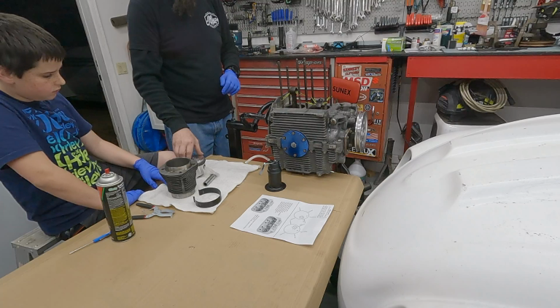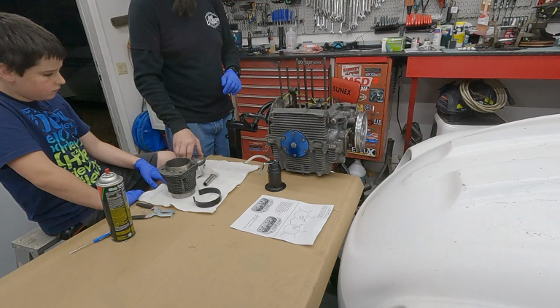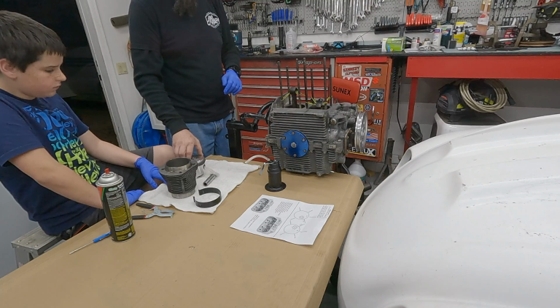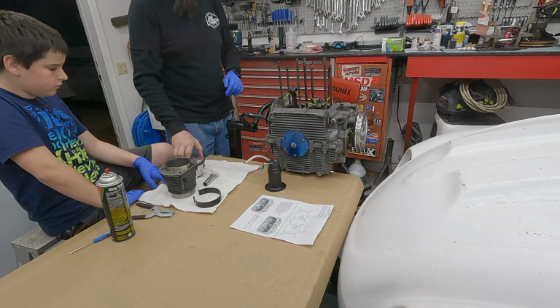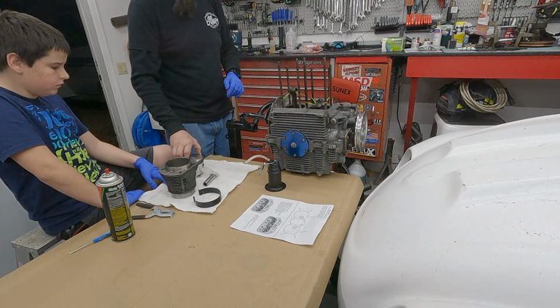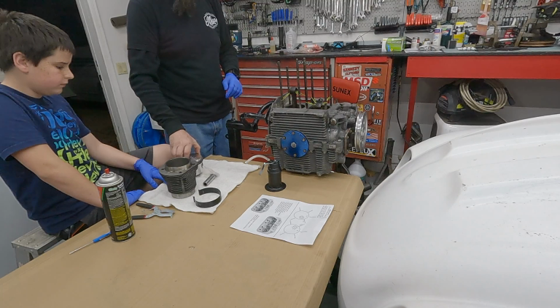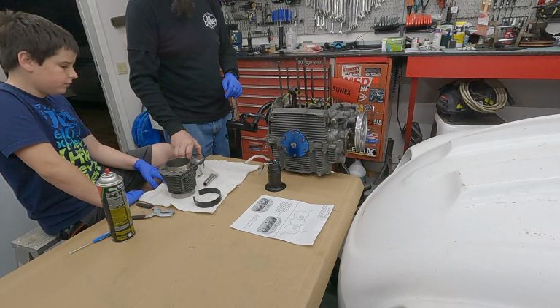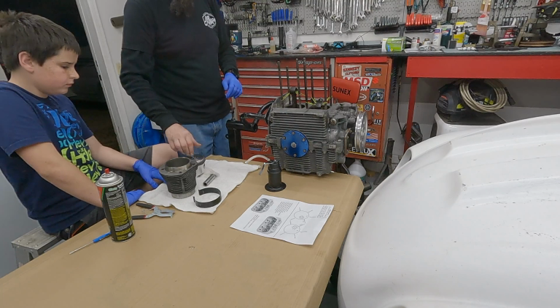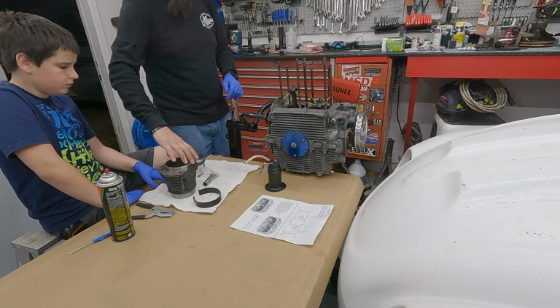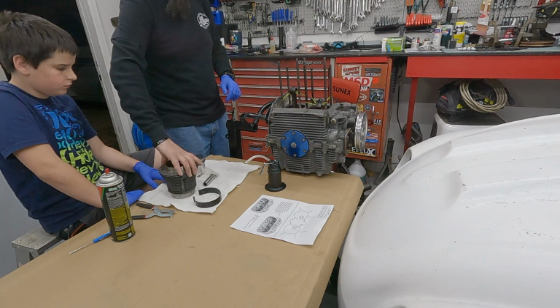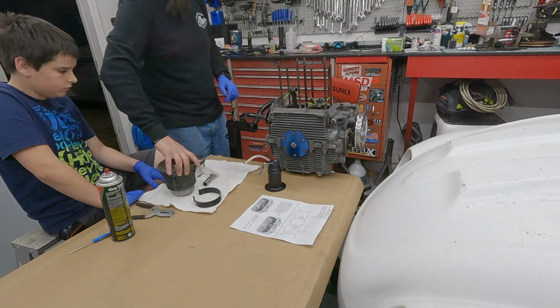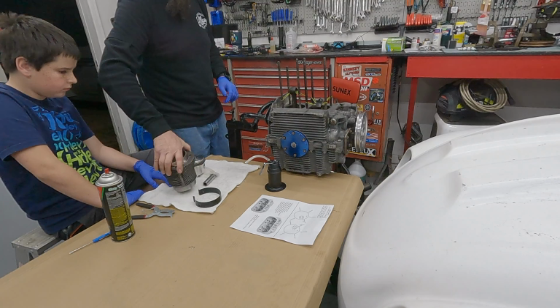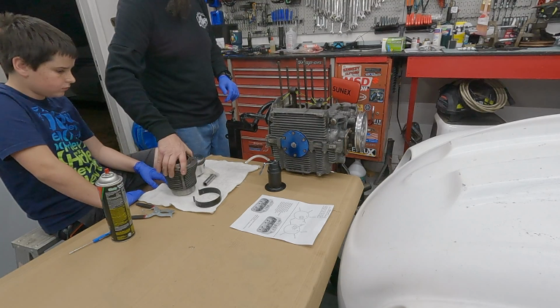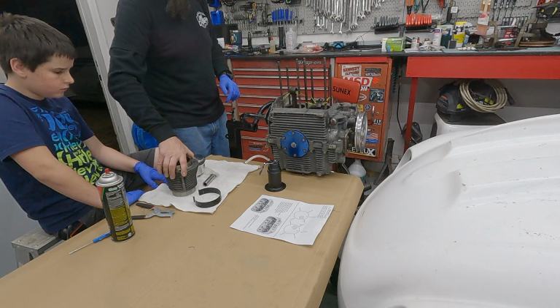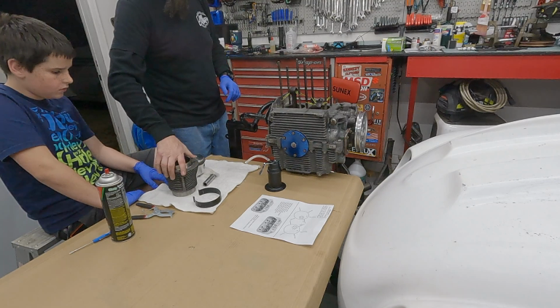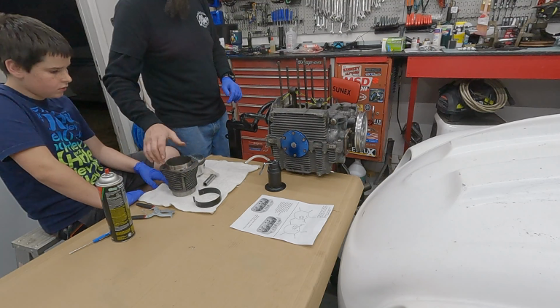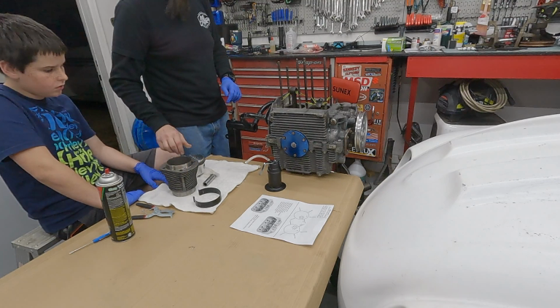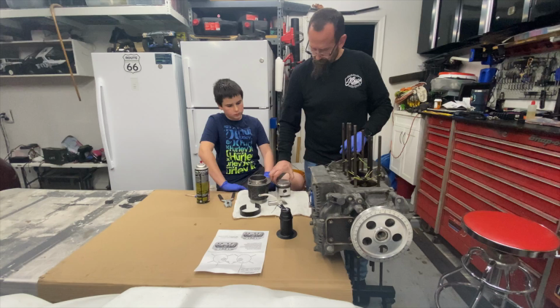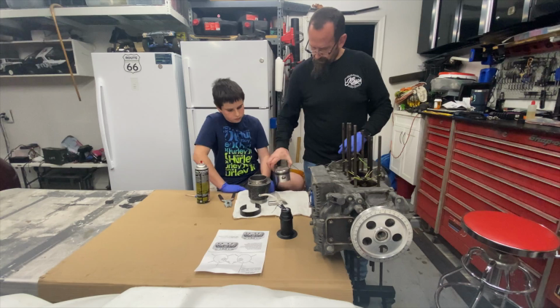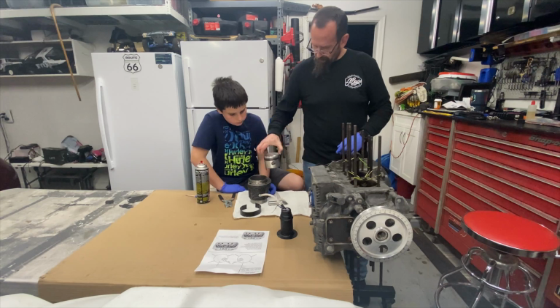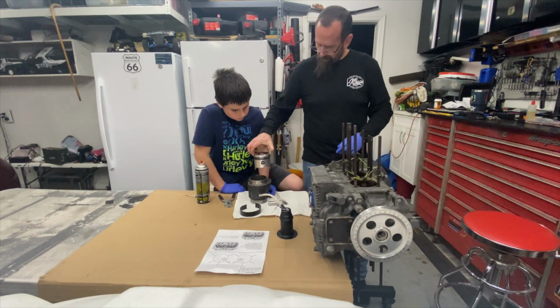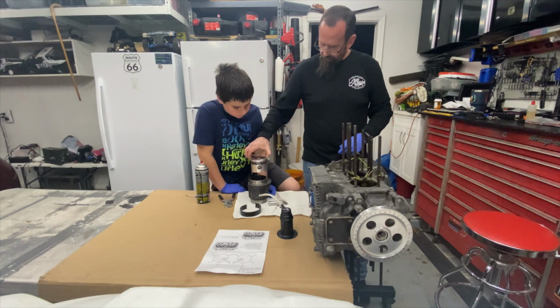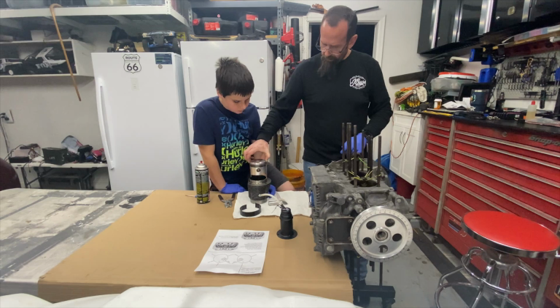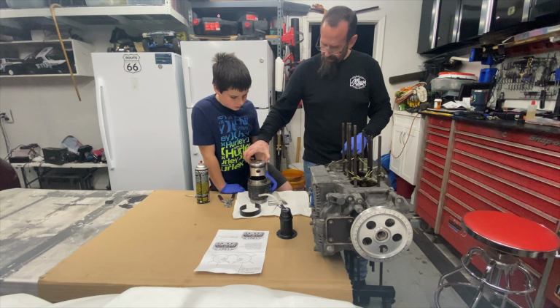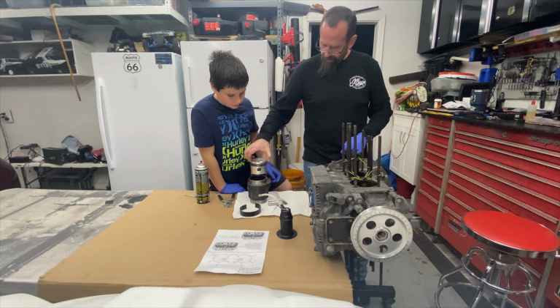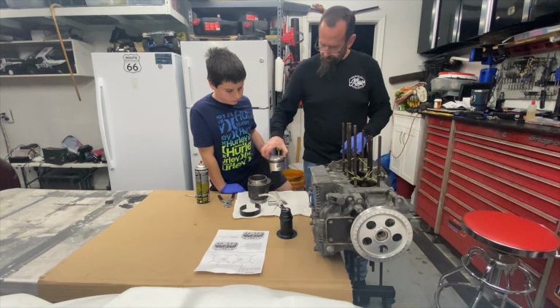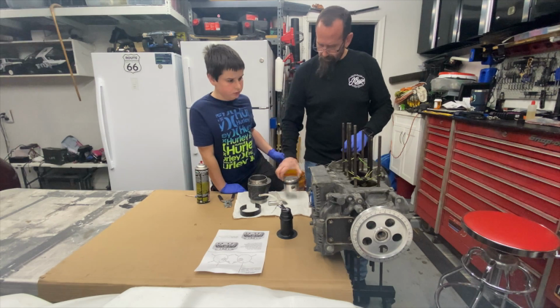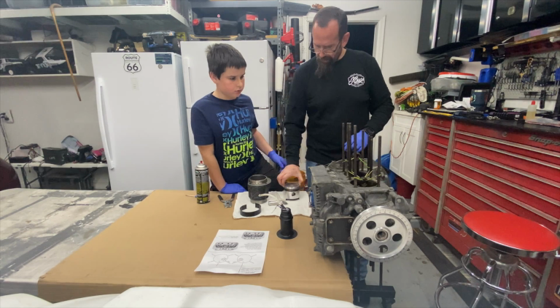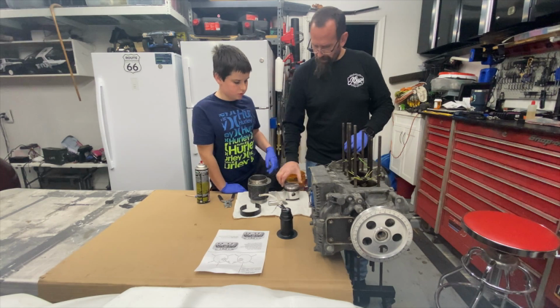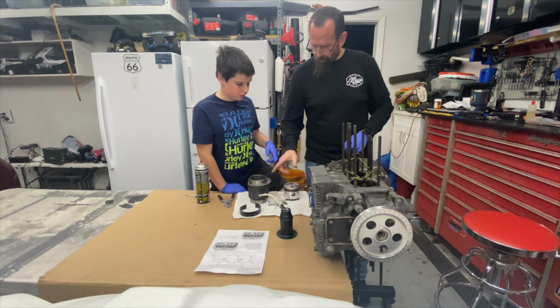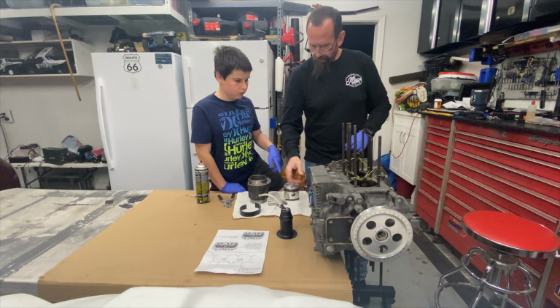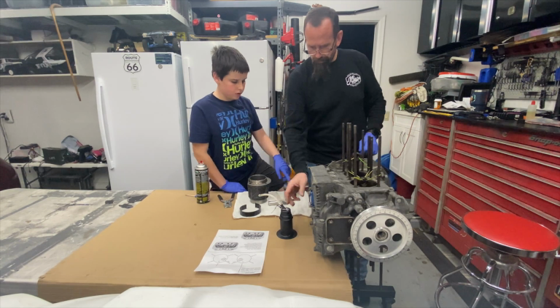We're going to come in like that. So we'll be like that, you're looking at it like that, so it's going to go in the cylinder like that. Now we've got to oil it up.